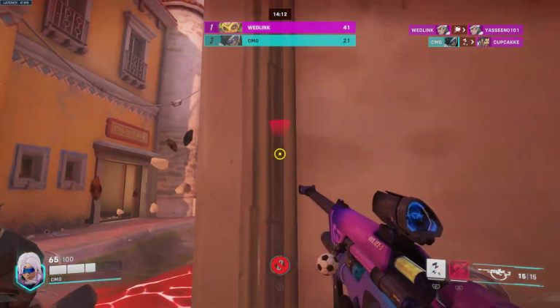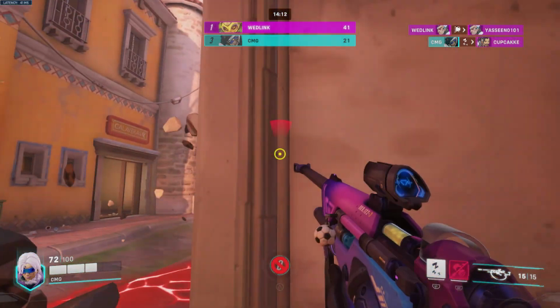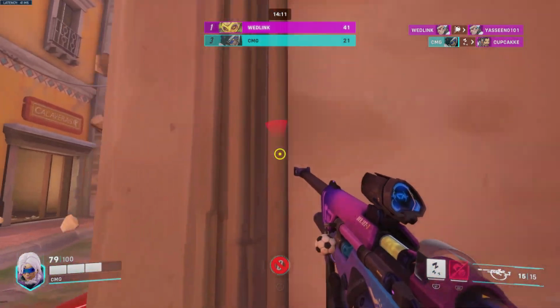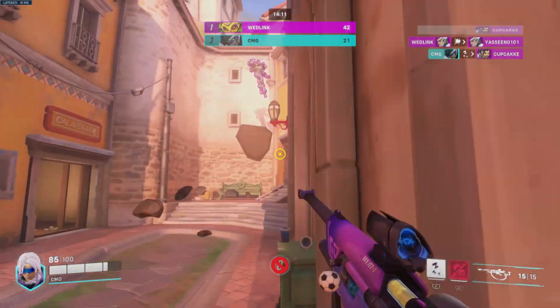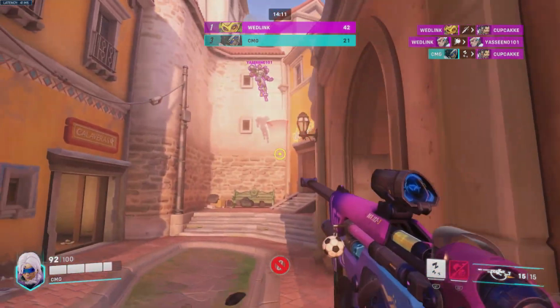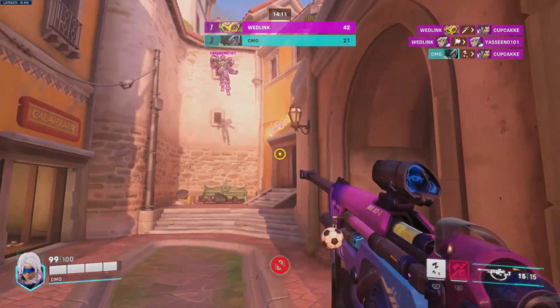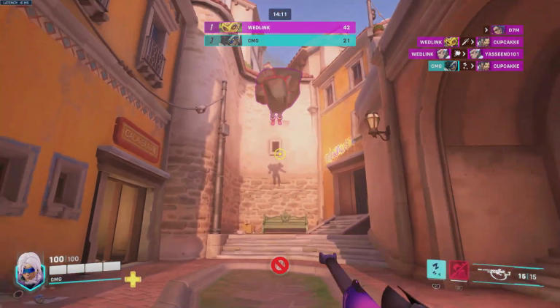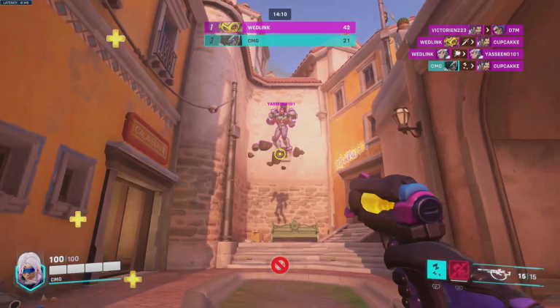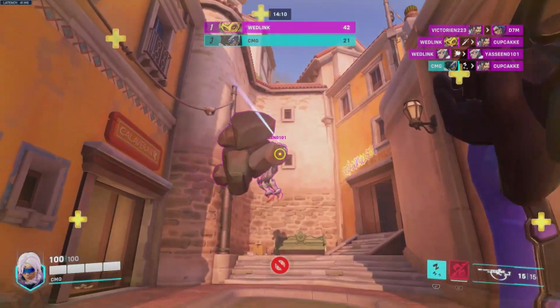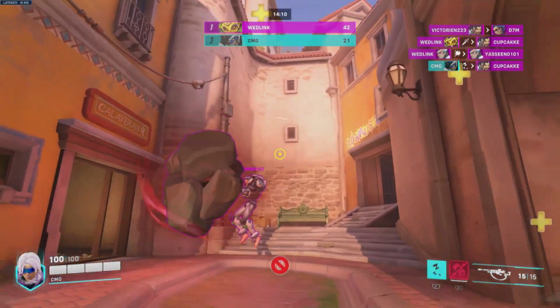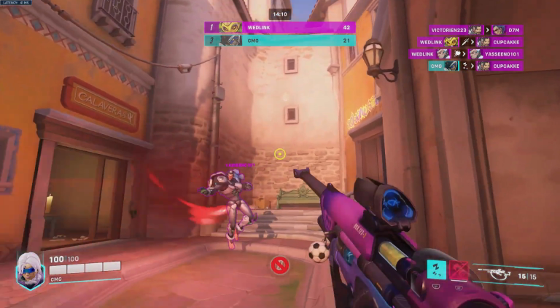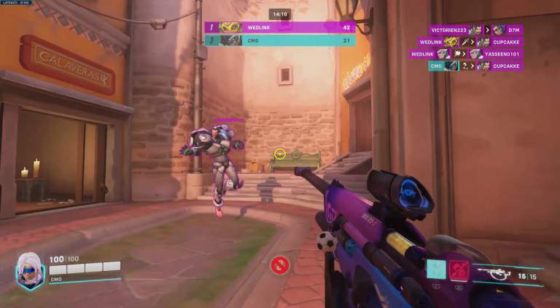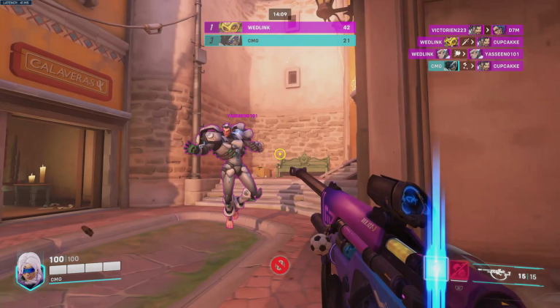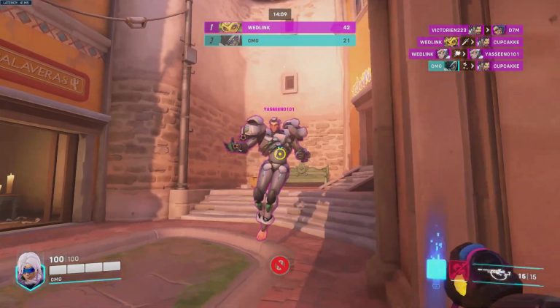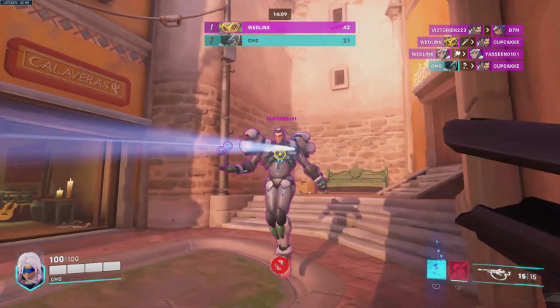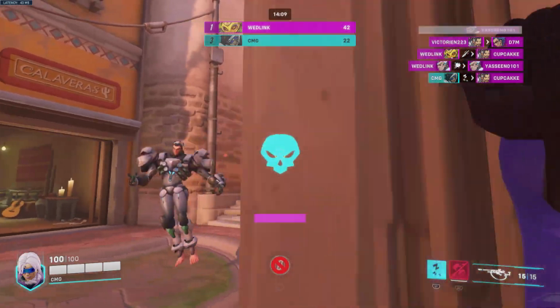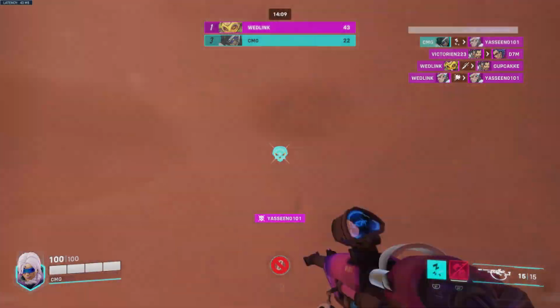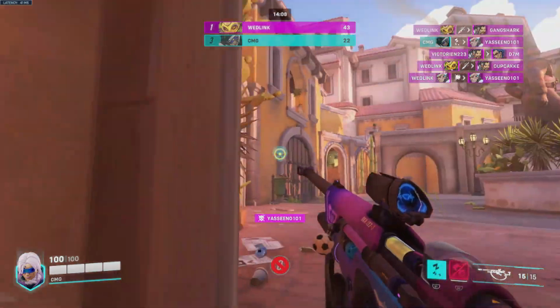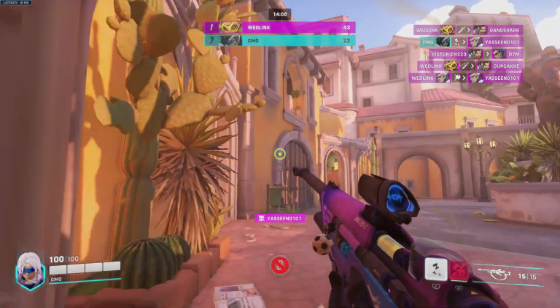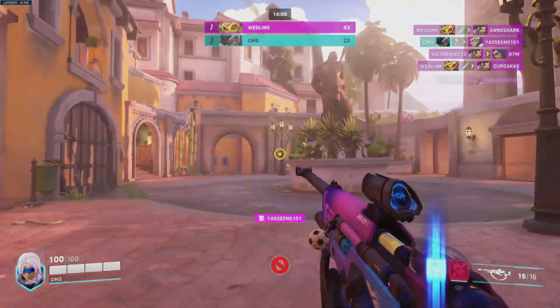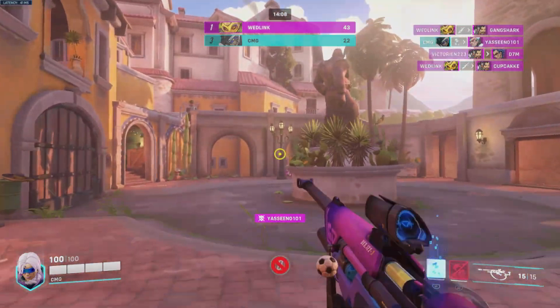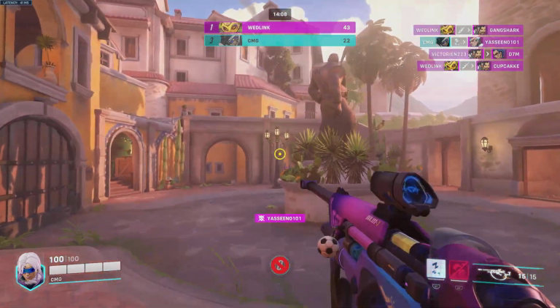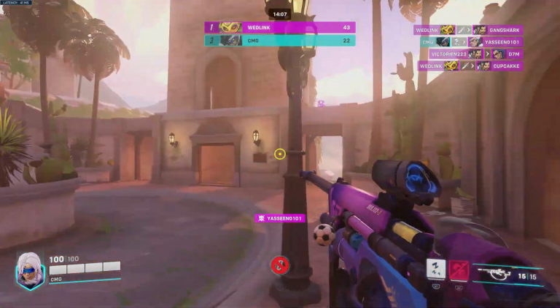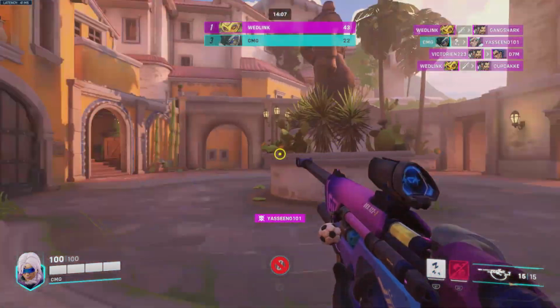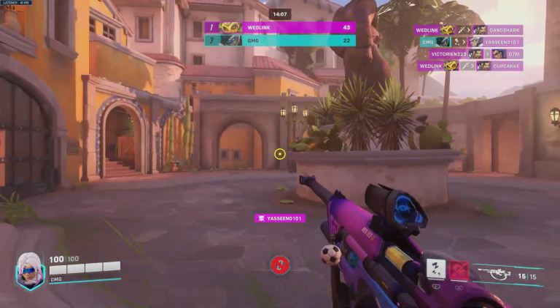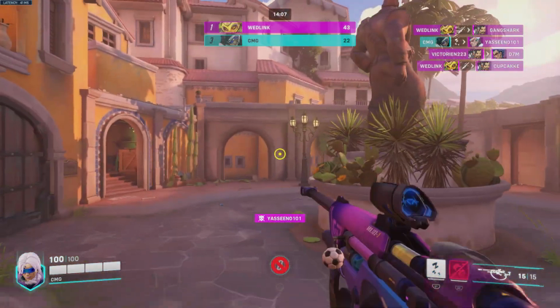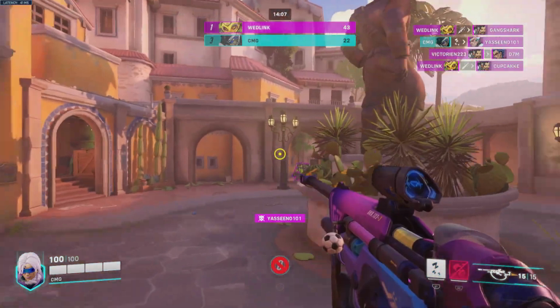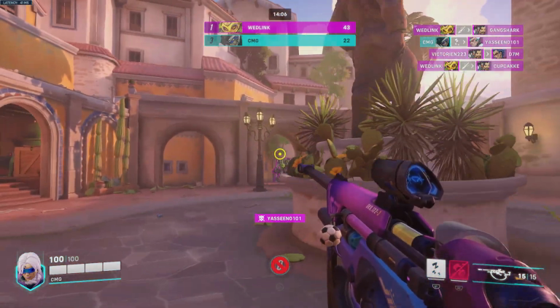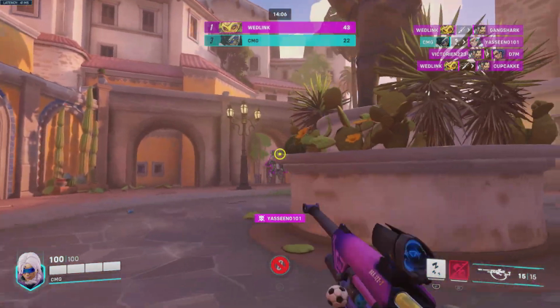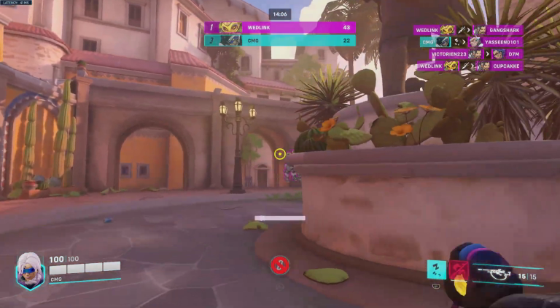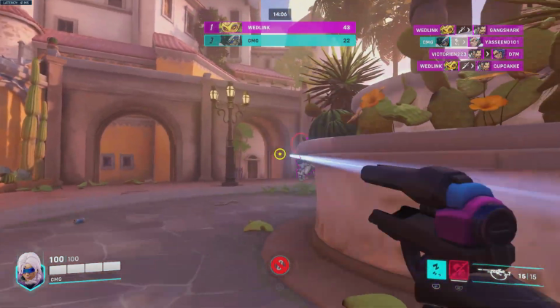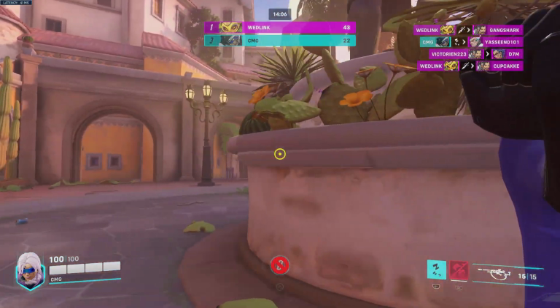Why is Sigma there? It's because of his accretion throw - I don't know why Sigma is there, but that explains the projectile characters.